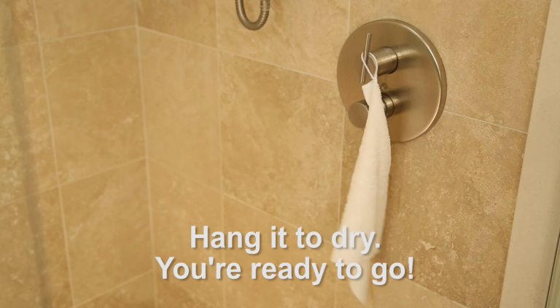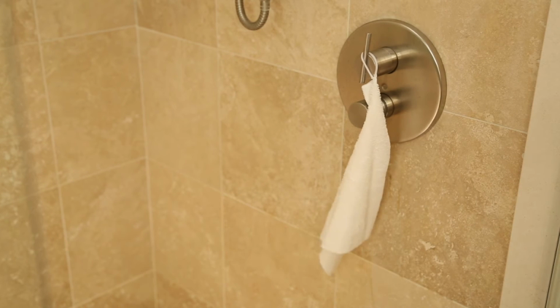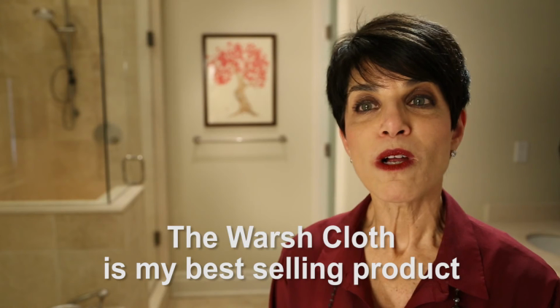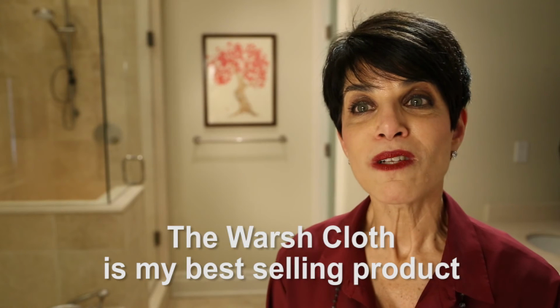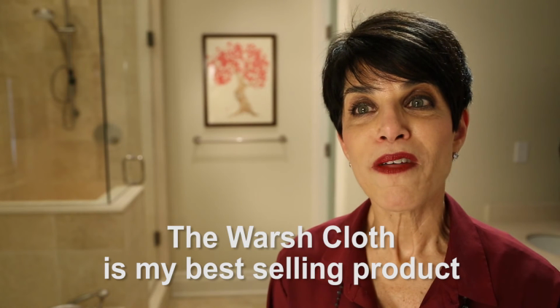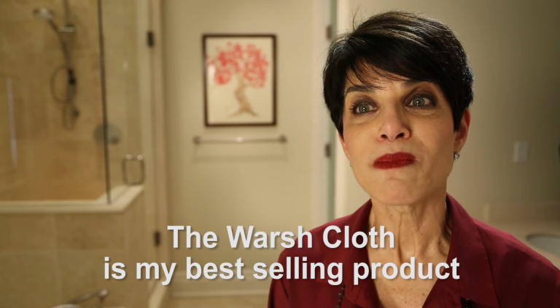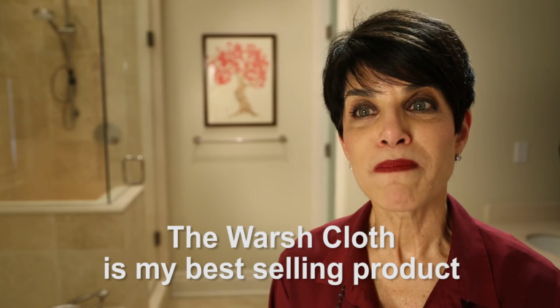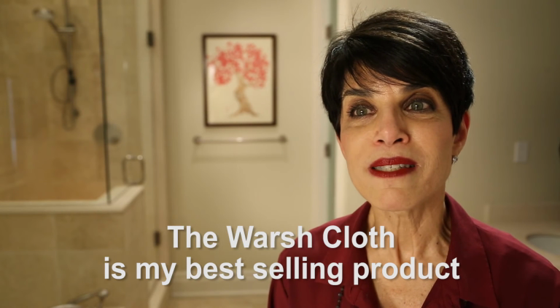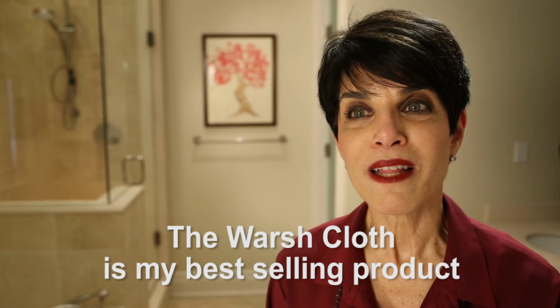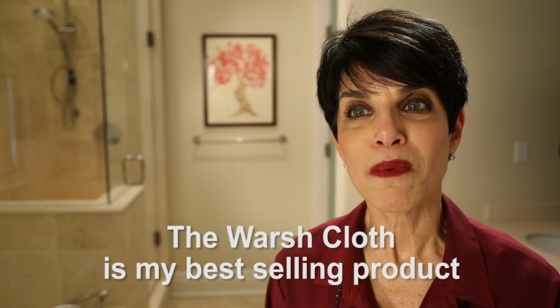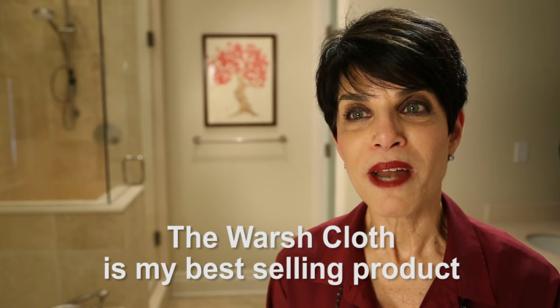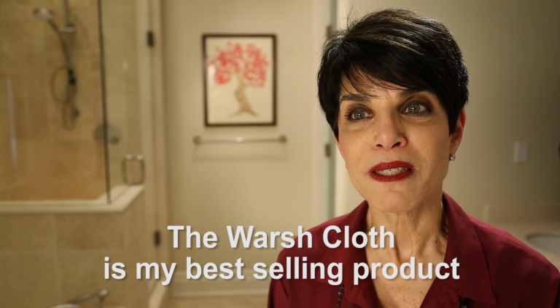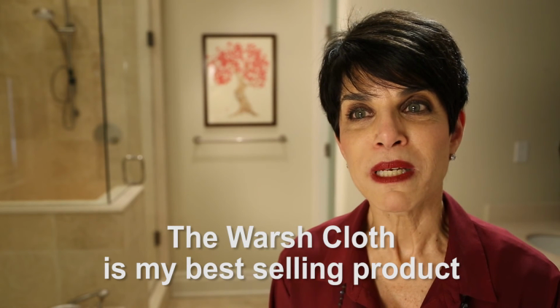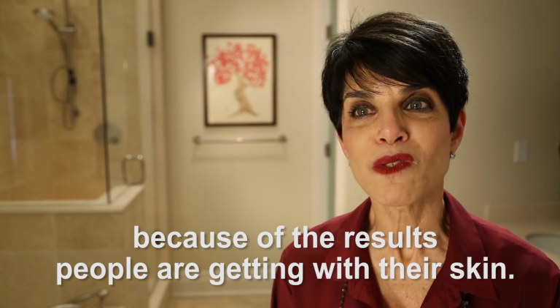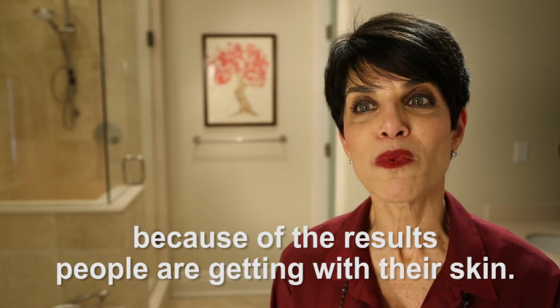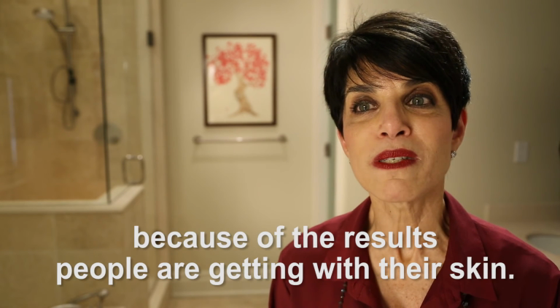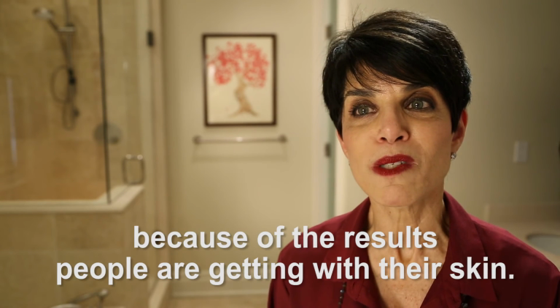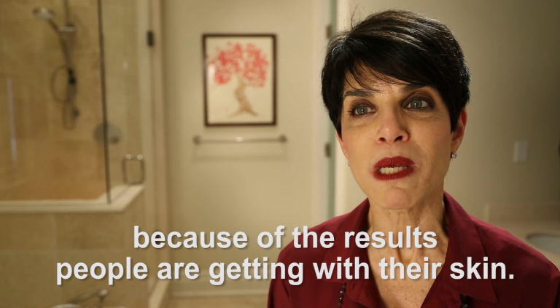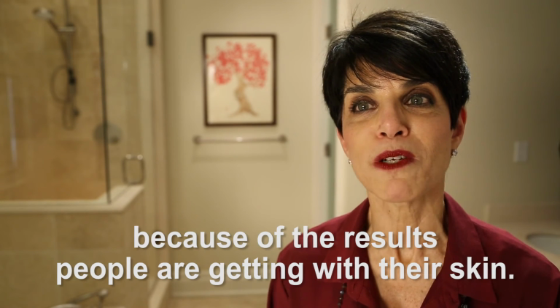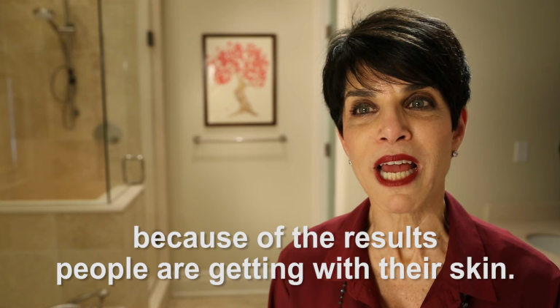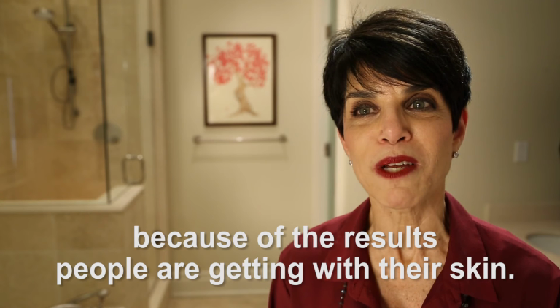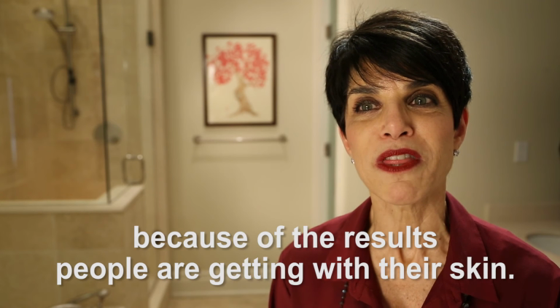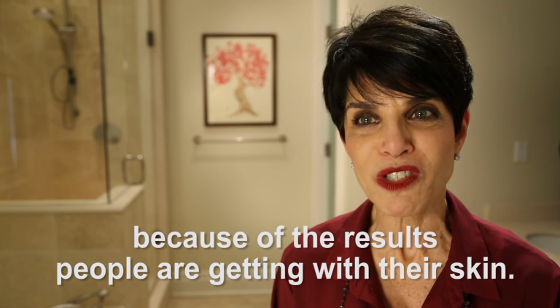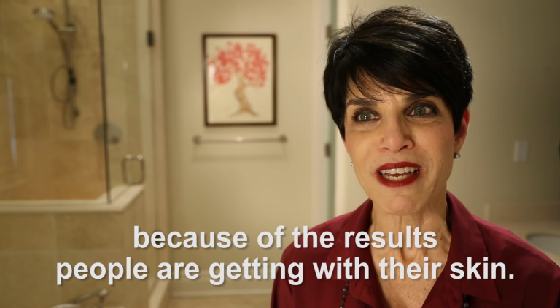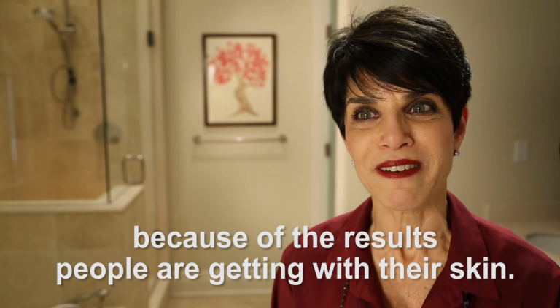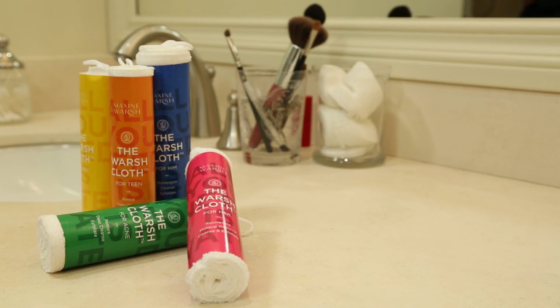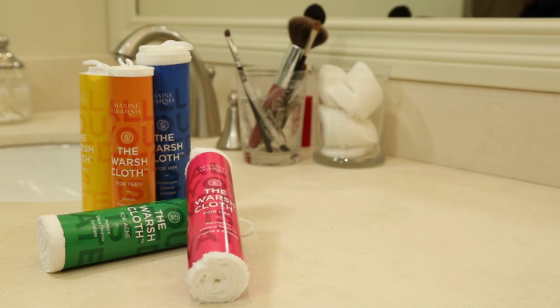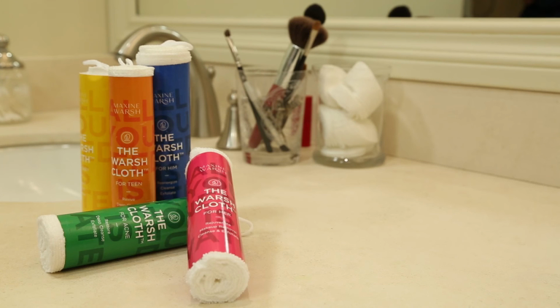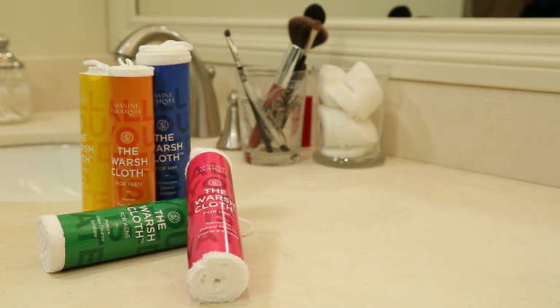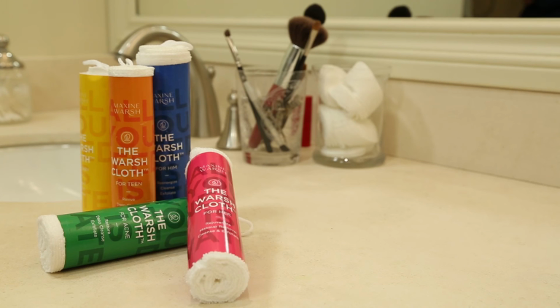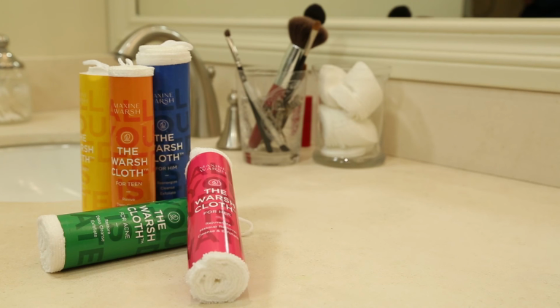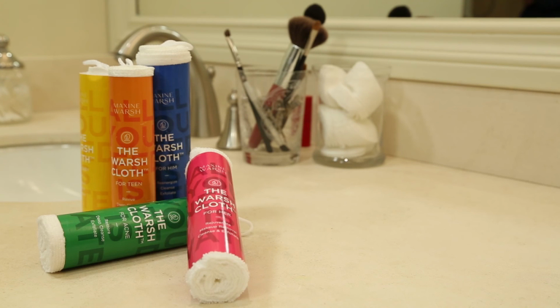The washcloth is my best-selling product because of the results people are getting with their skin. Happy washing!